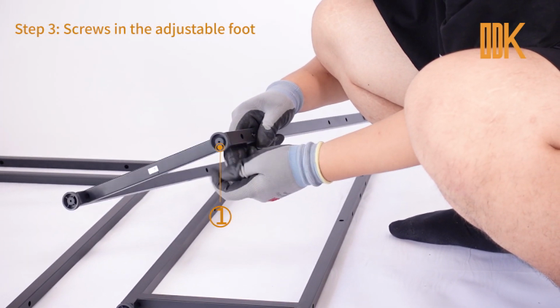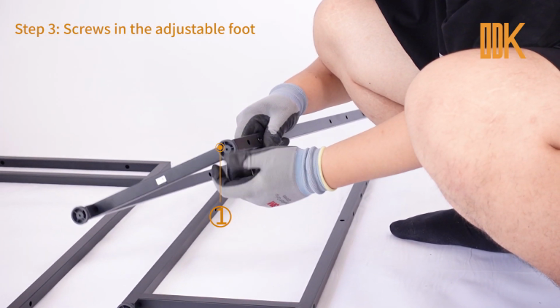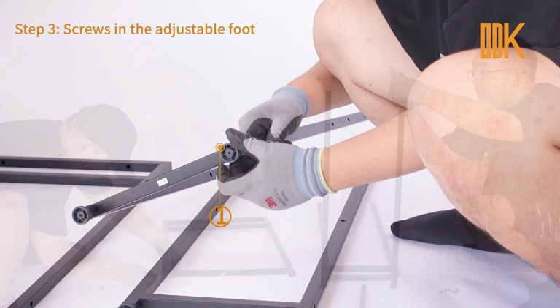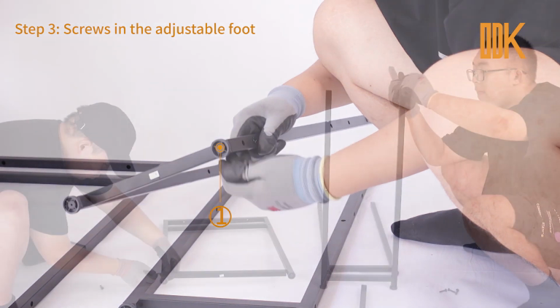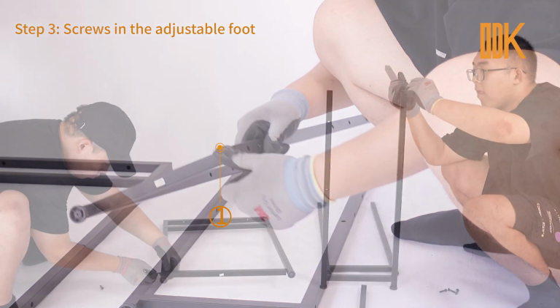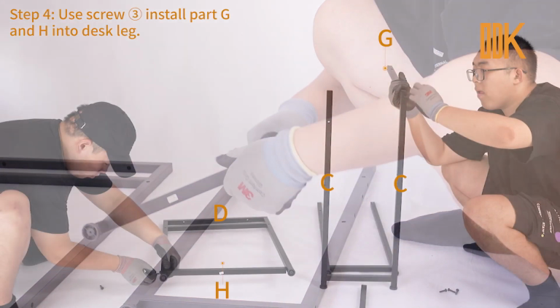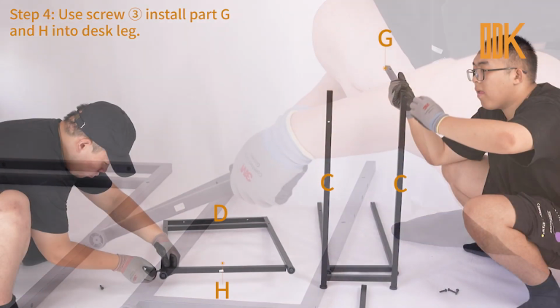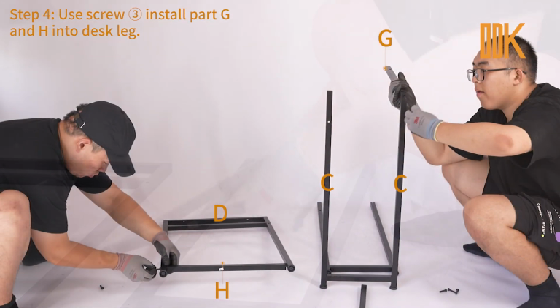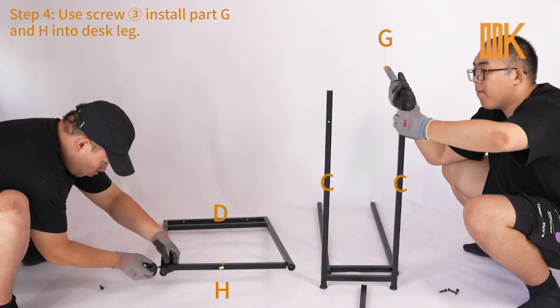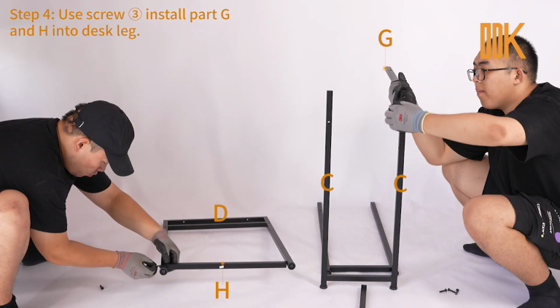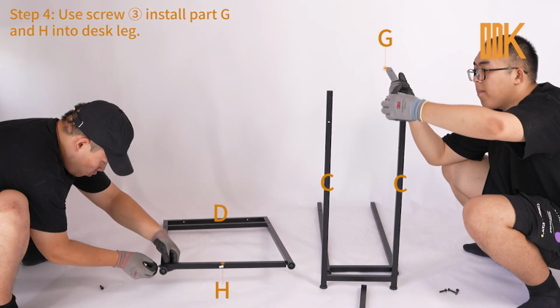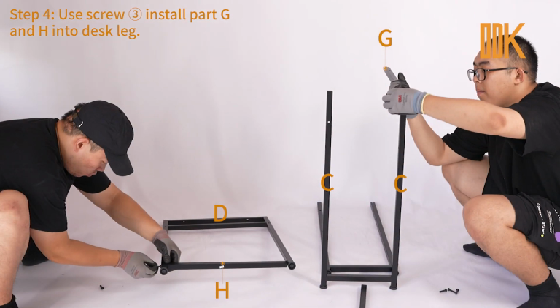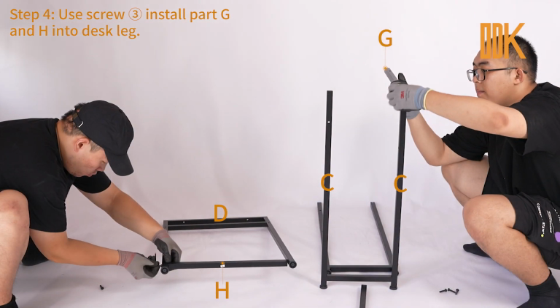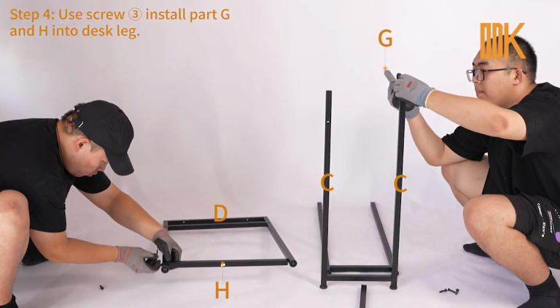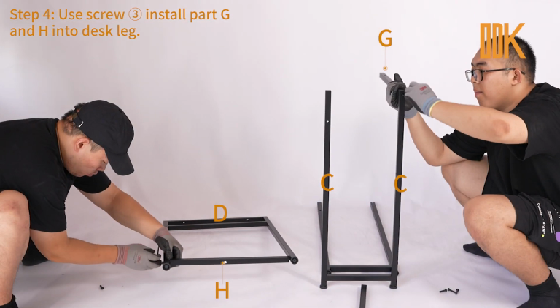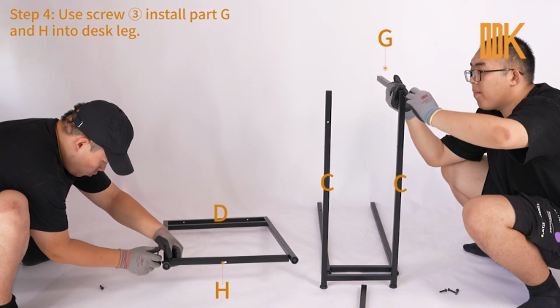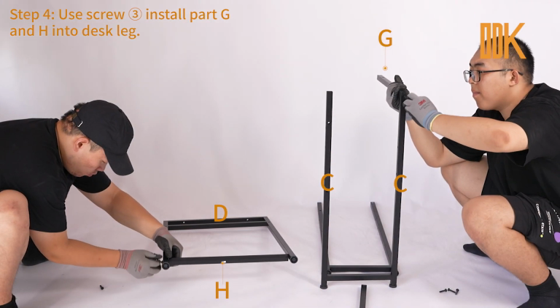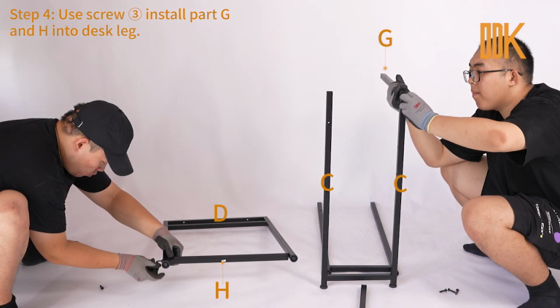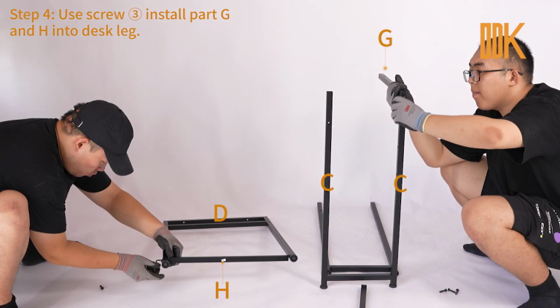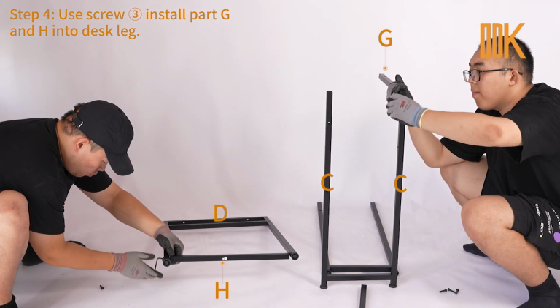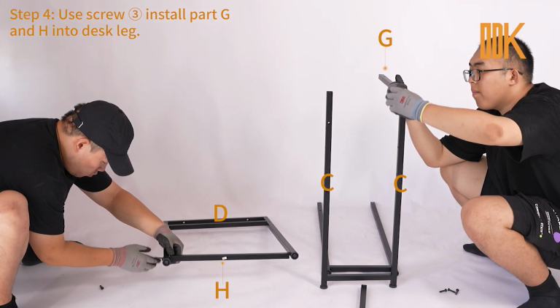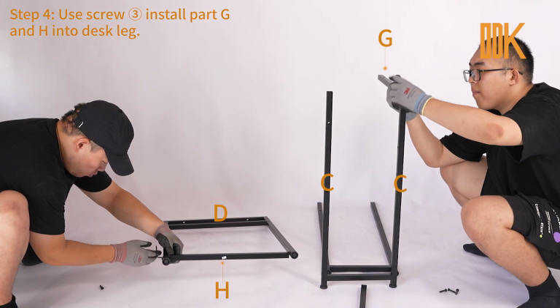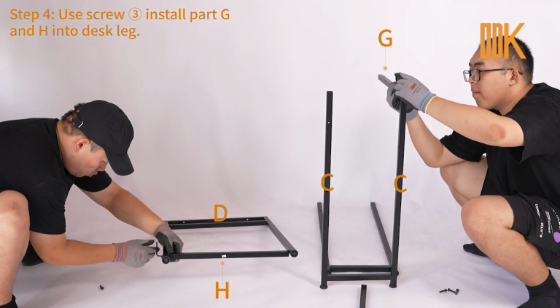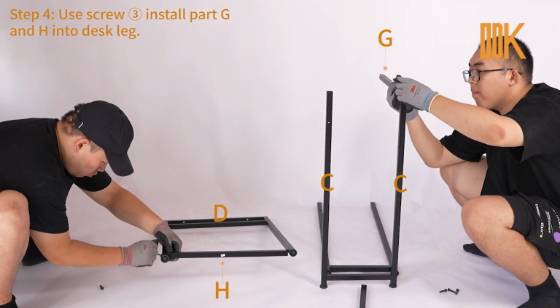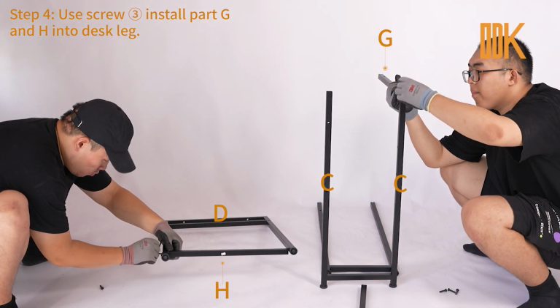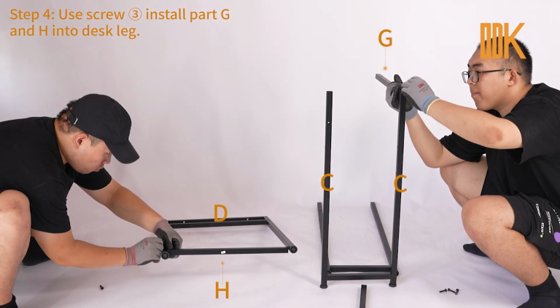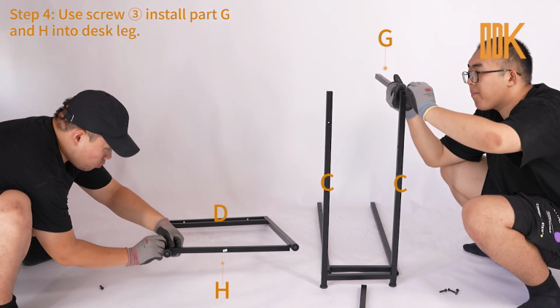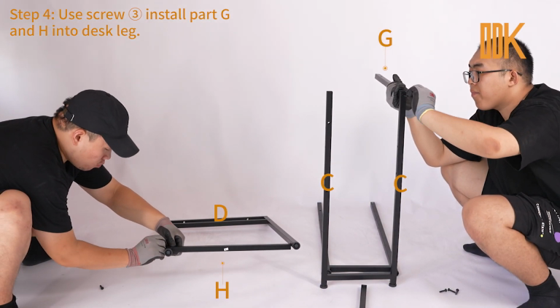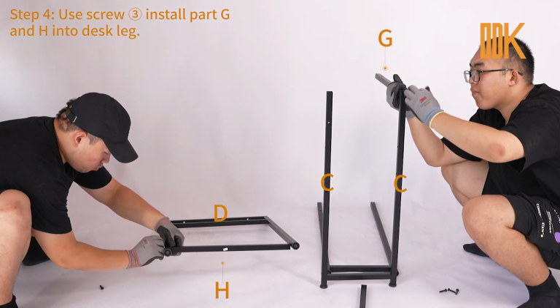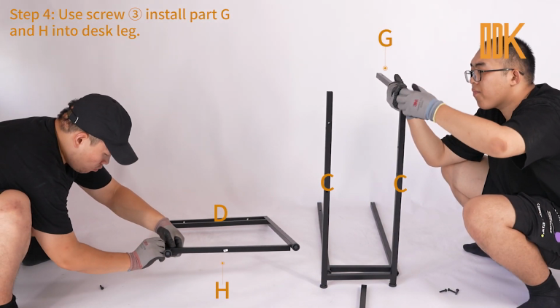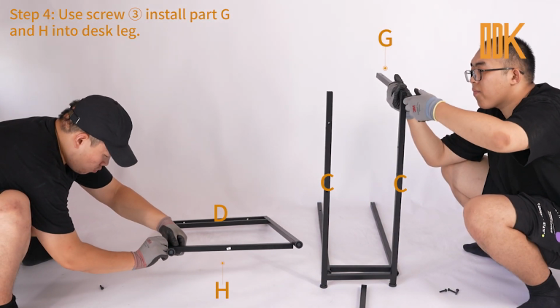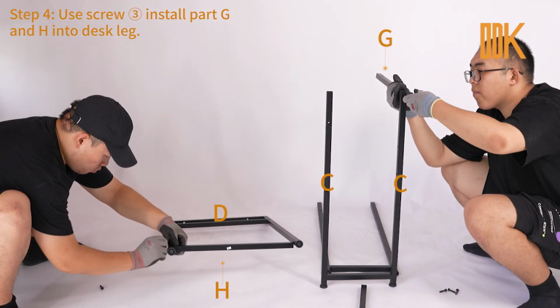Step 4. Use screw 3 to install Part G and H into the desk leg.